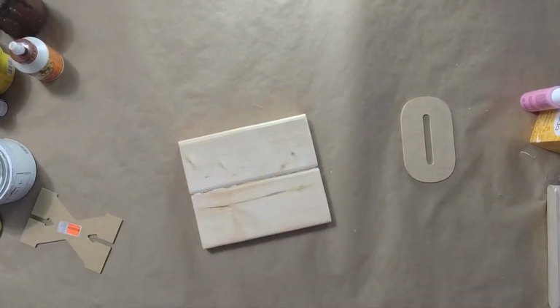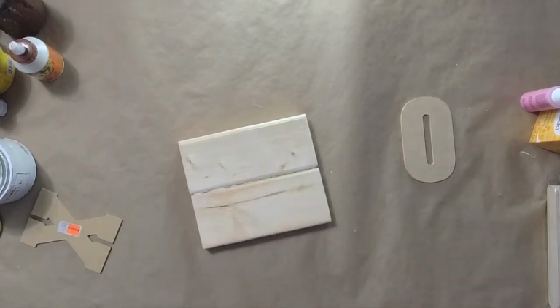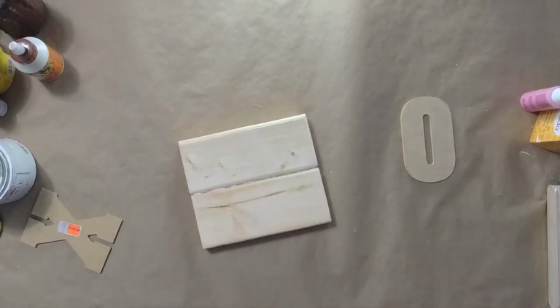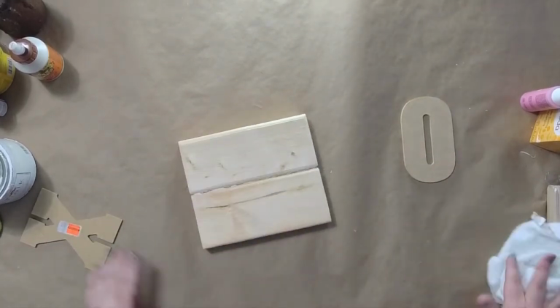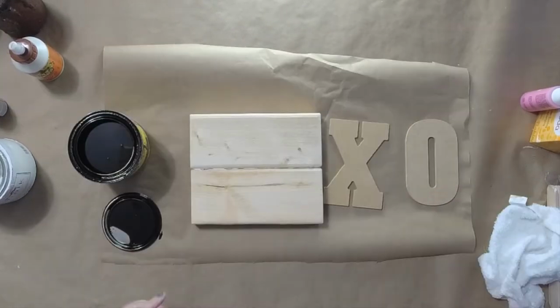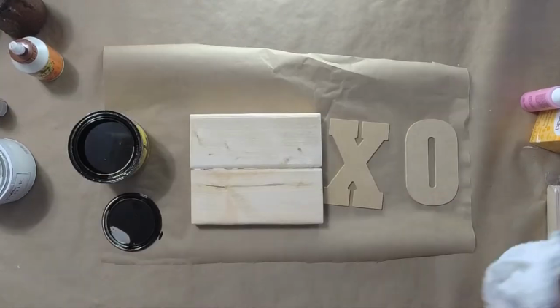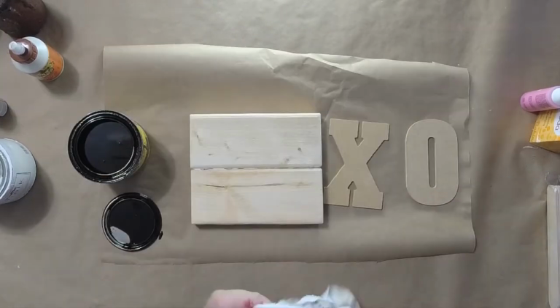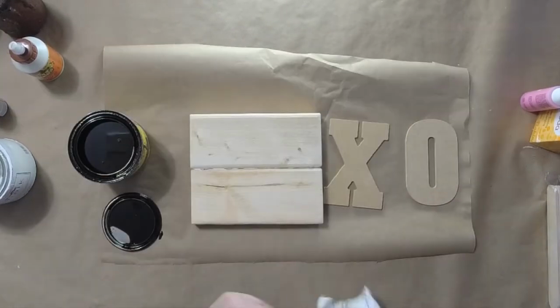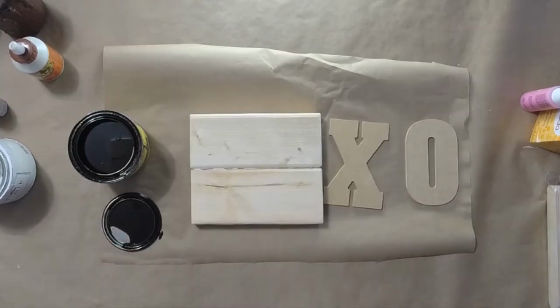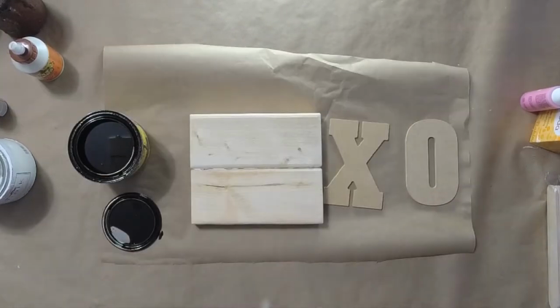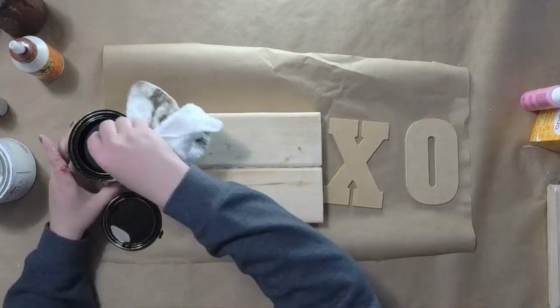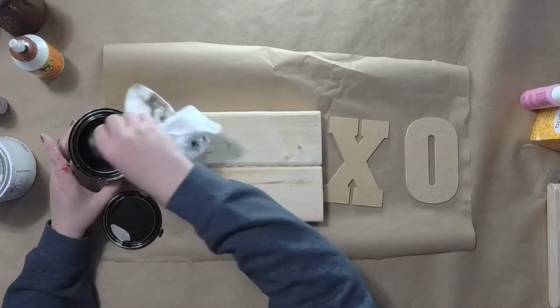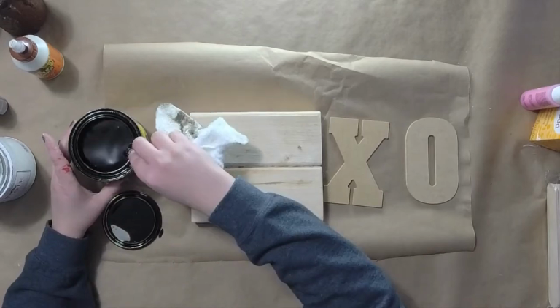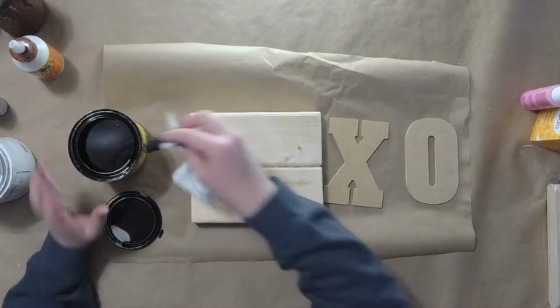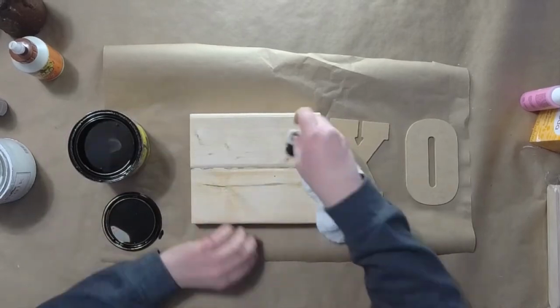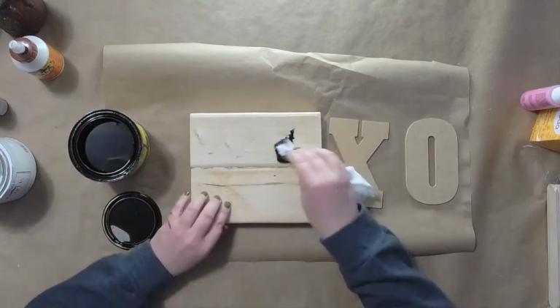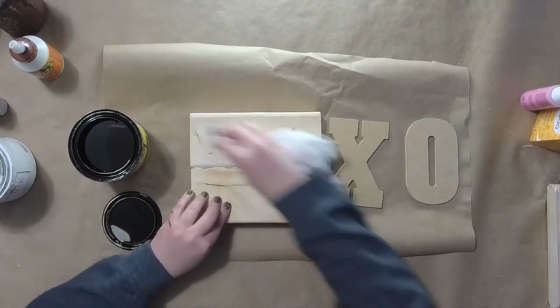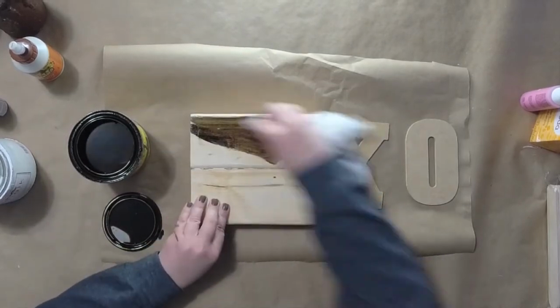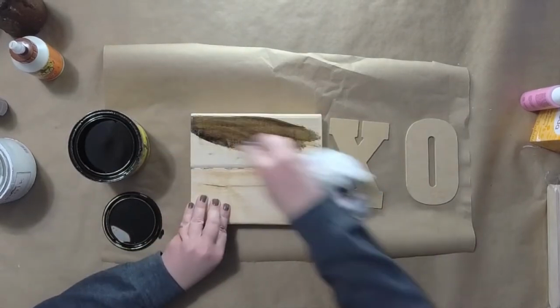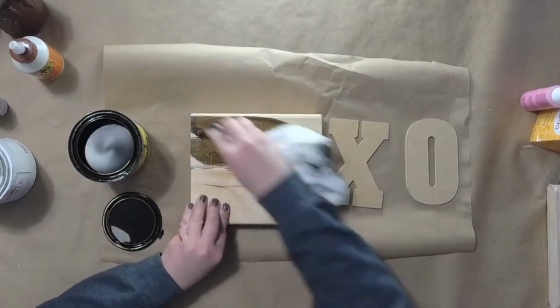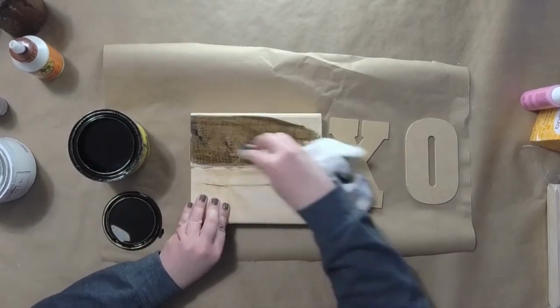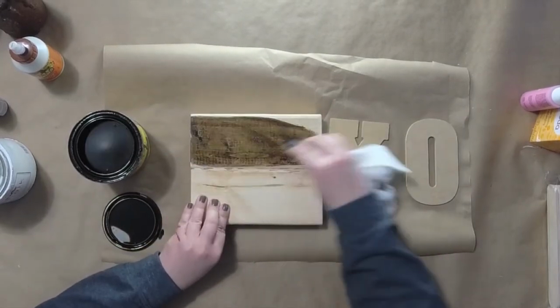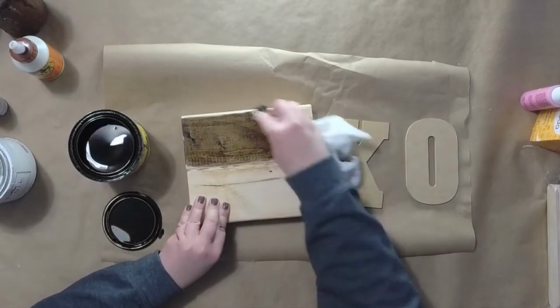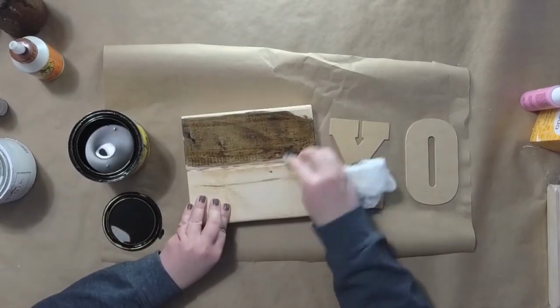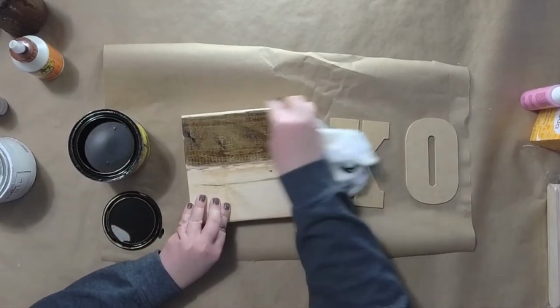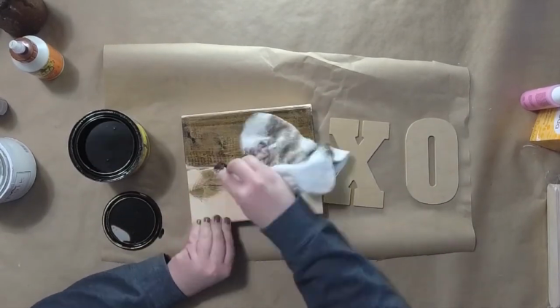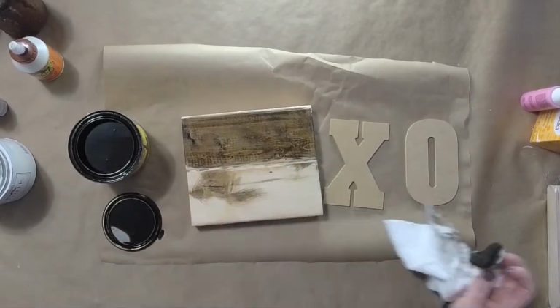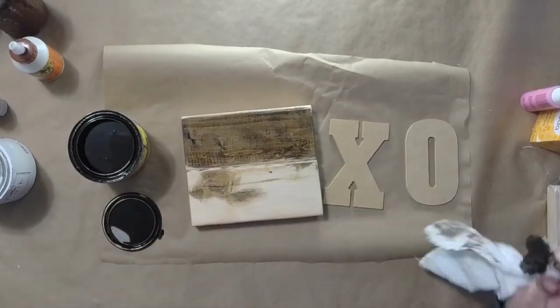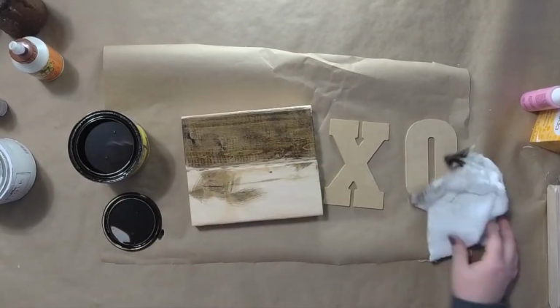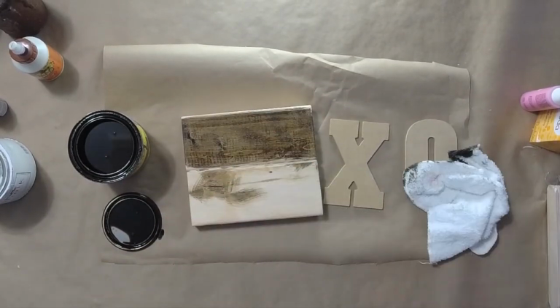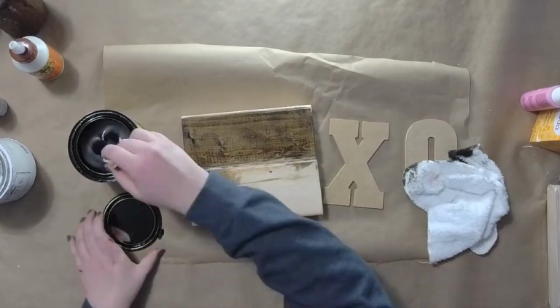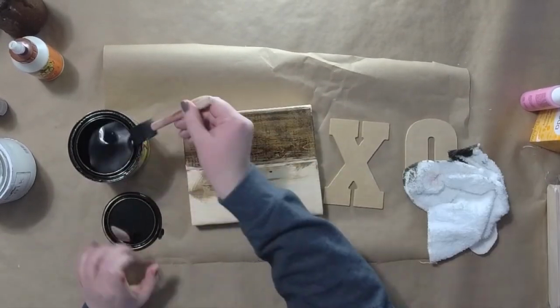I actually got these on clearance. Anytime you see clearance letters, think of what you could spell with them and grab a few for your craft stash.